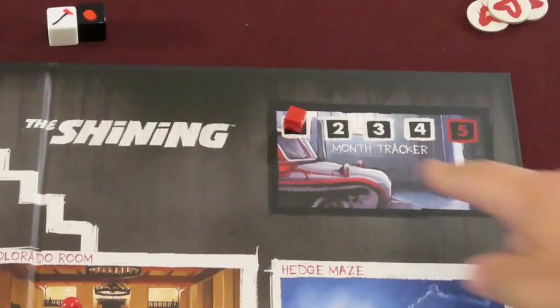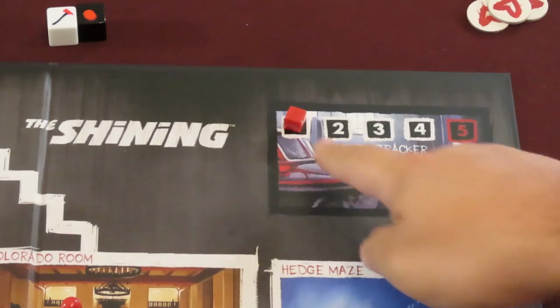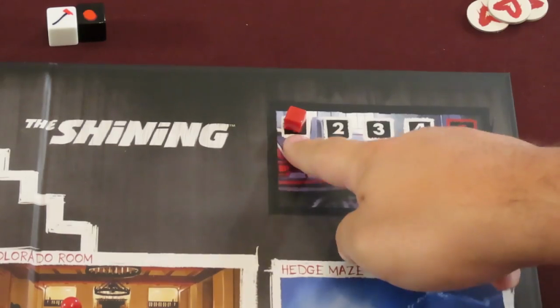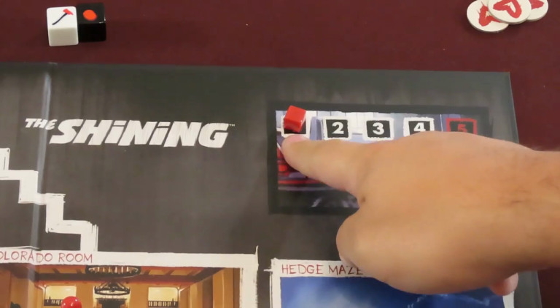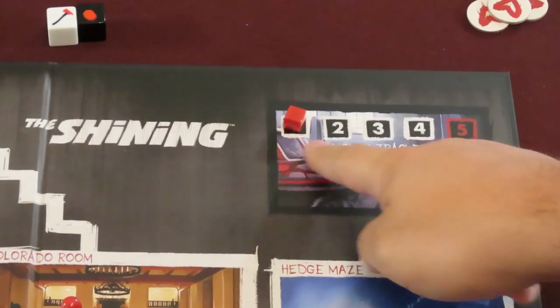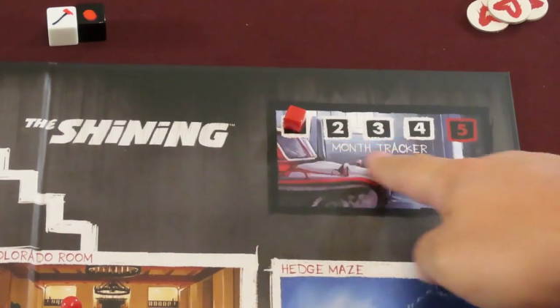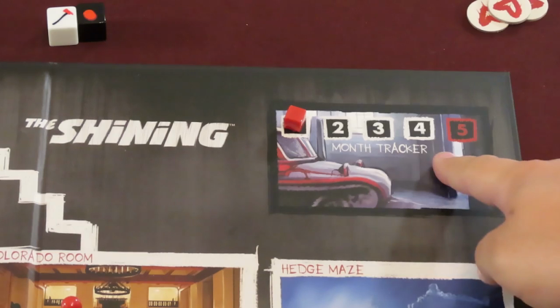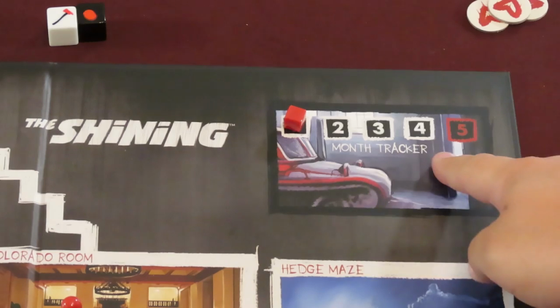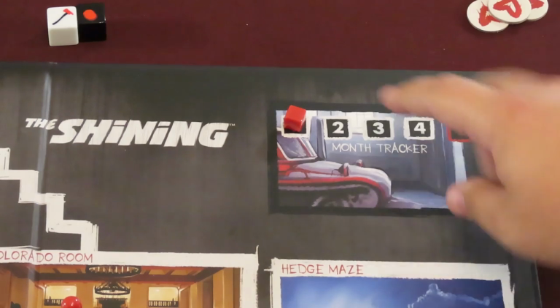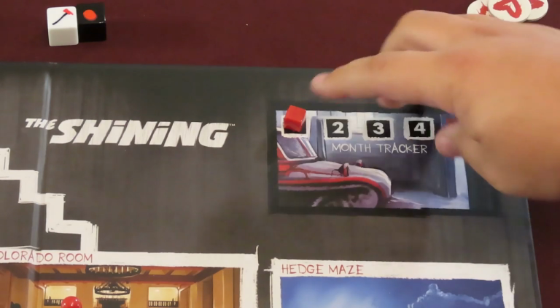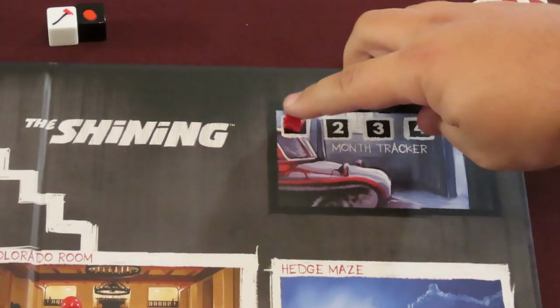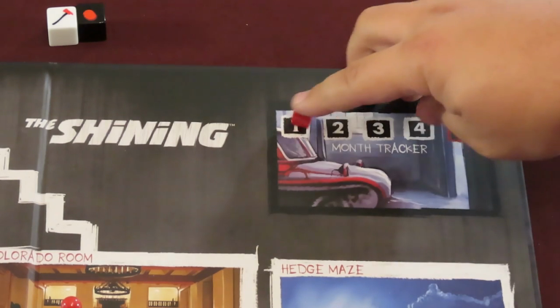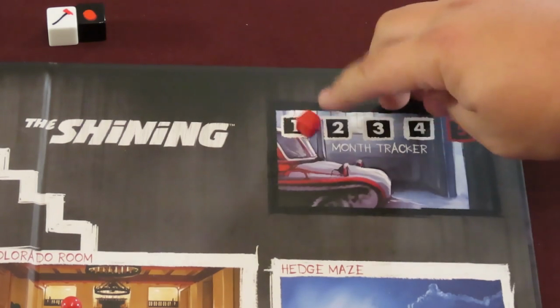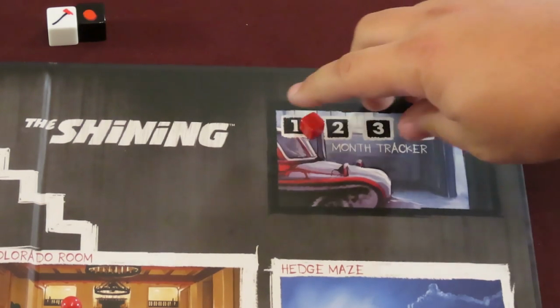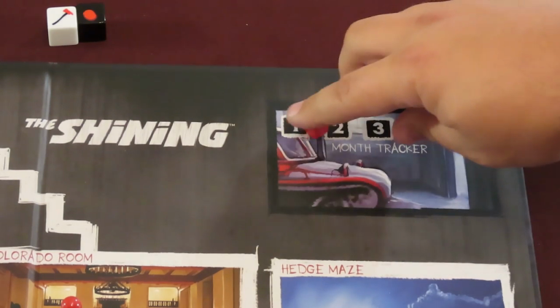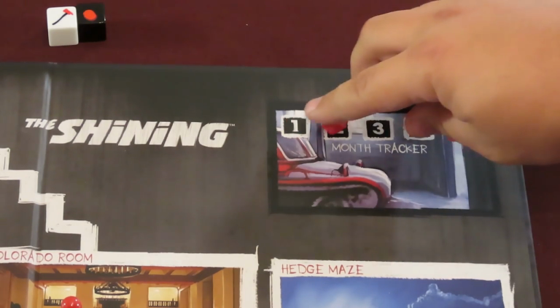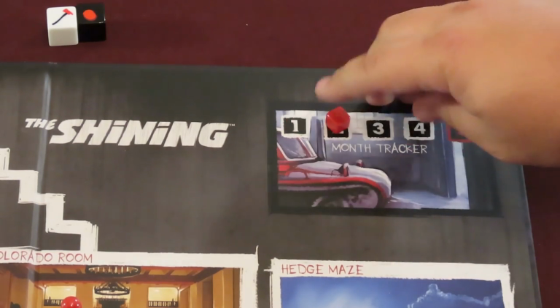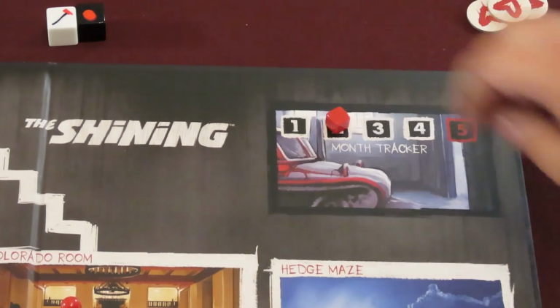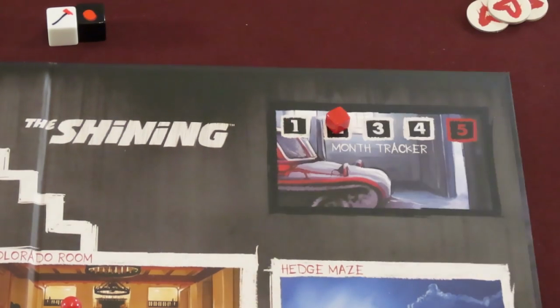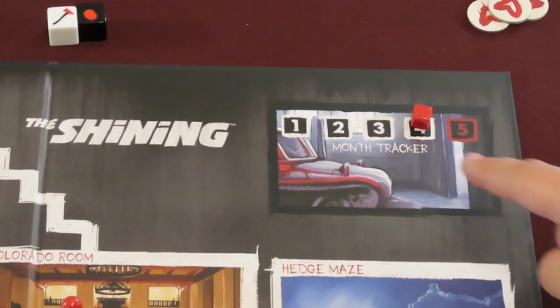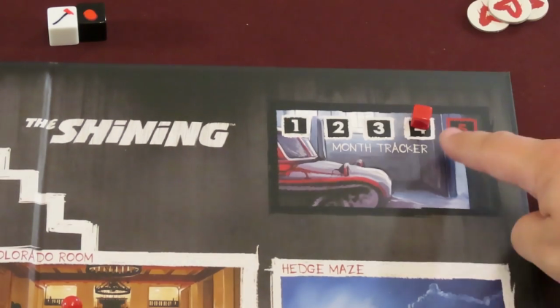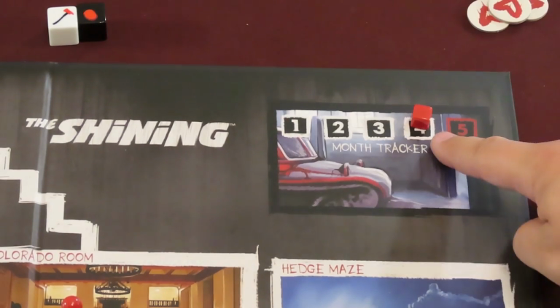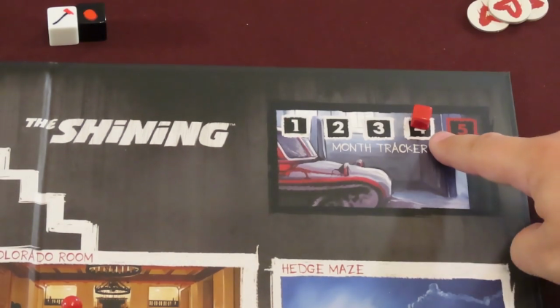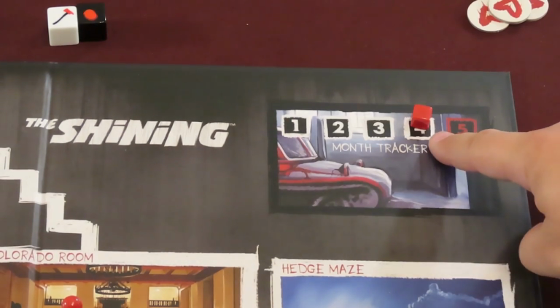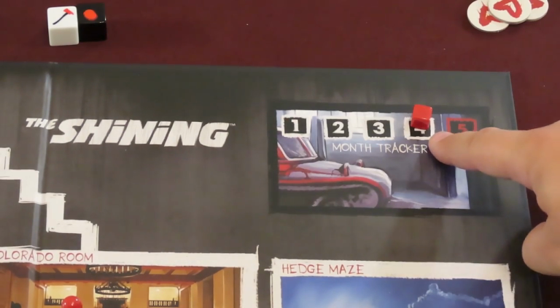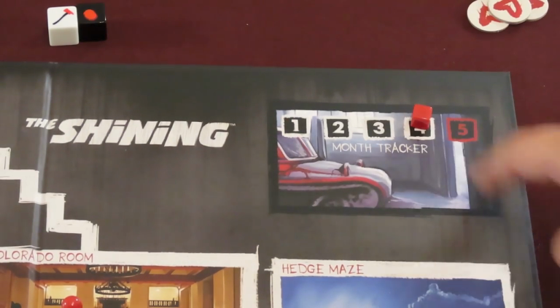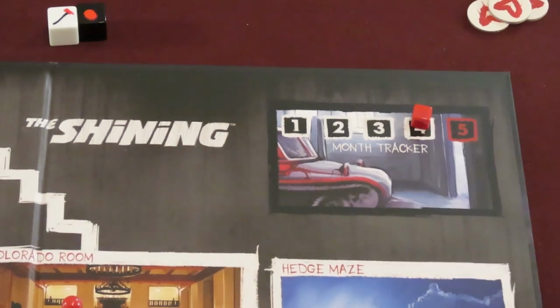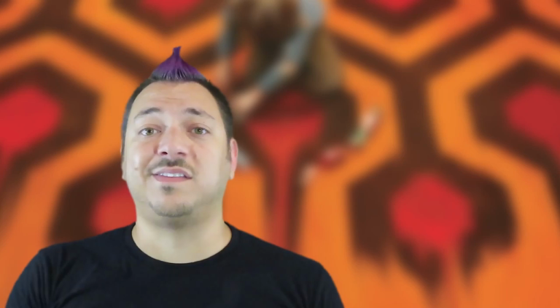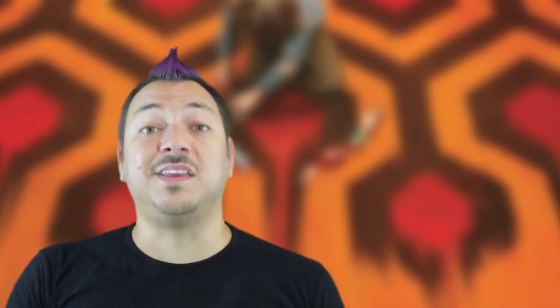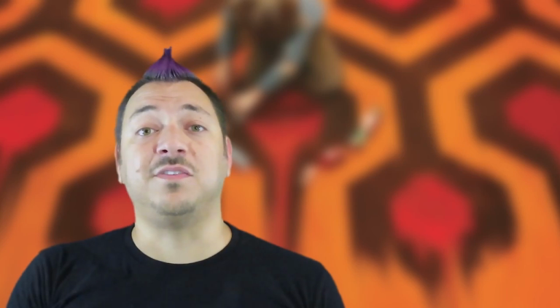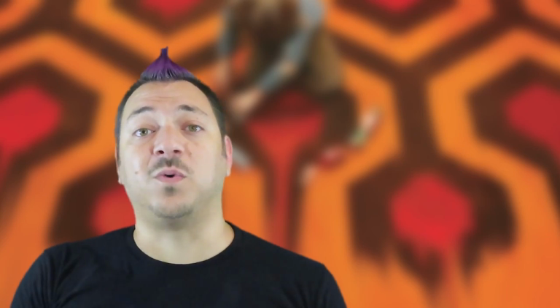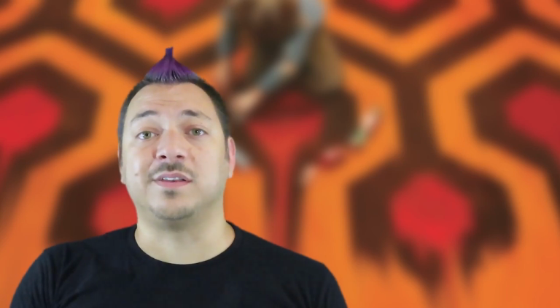Move the month tracking cube forward to the next month. If it's the end of the fourth month, check to see if you've won.